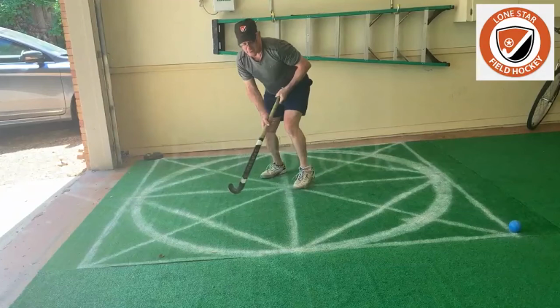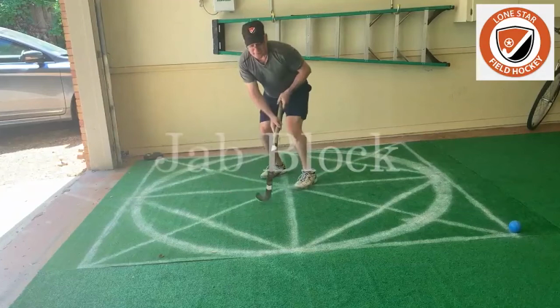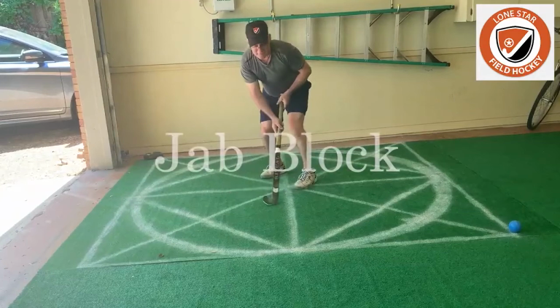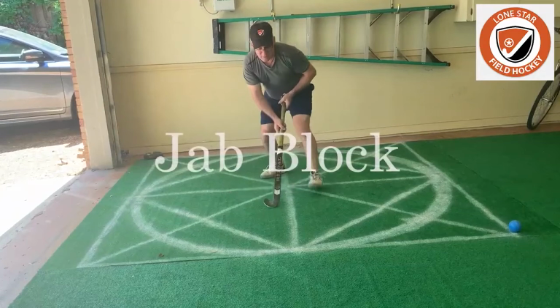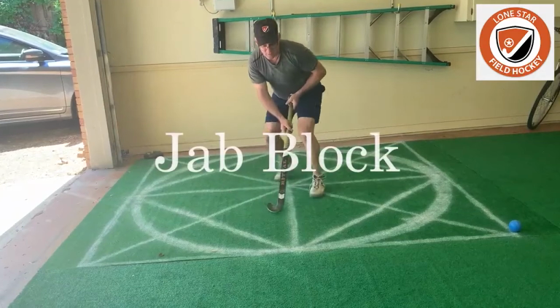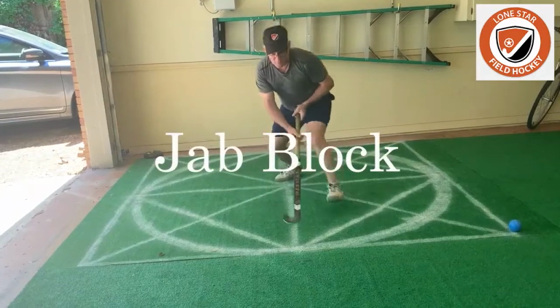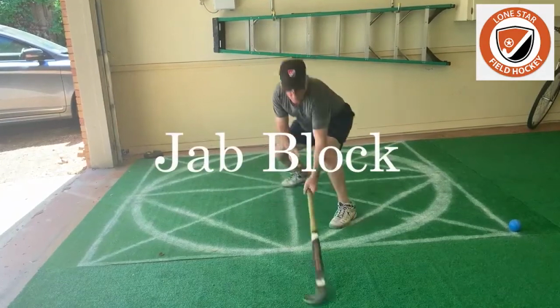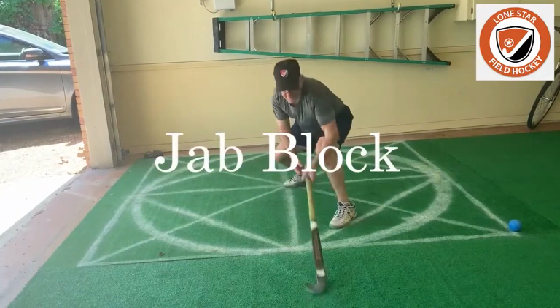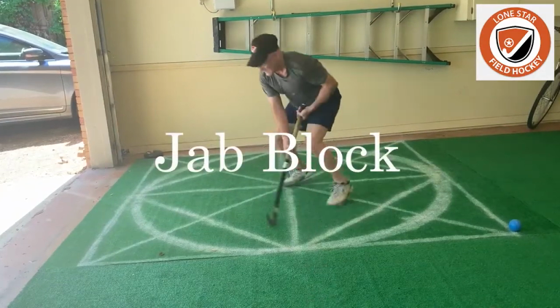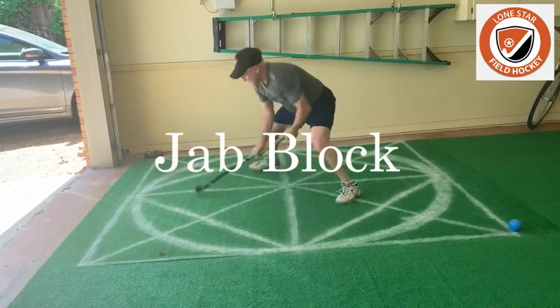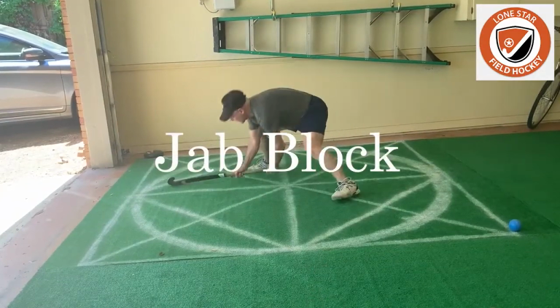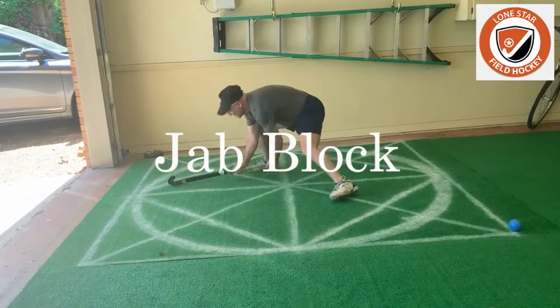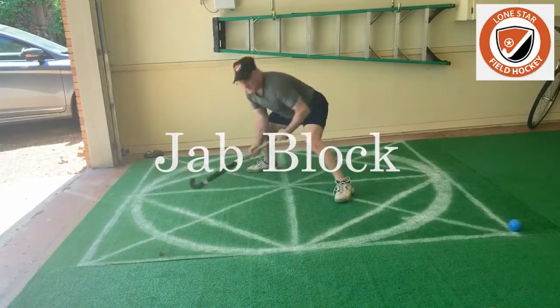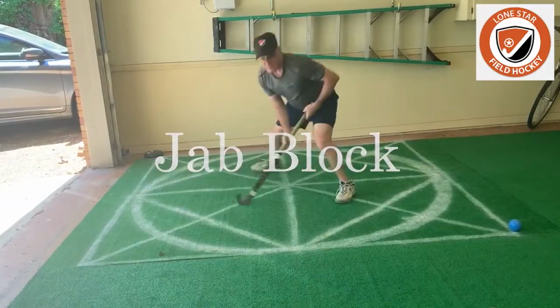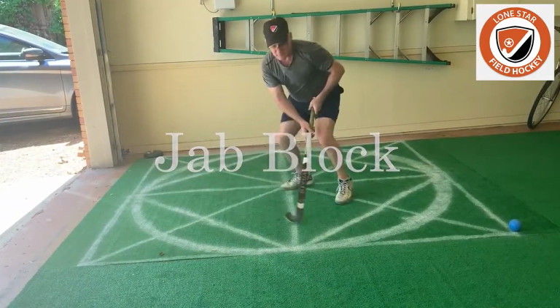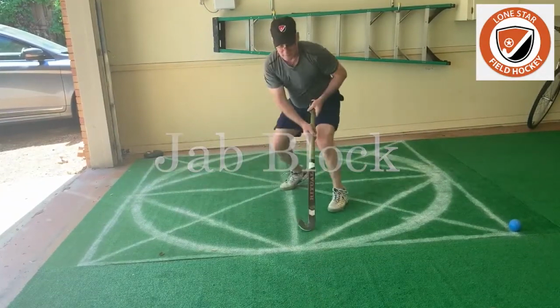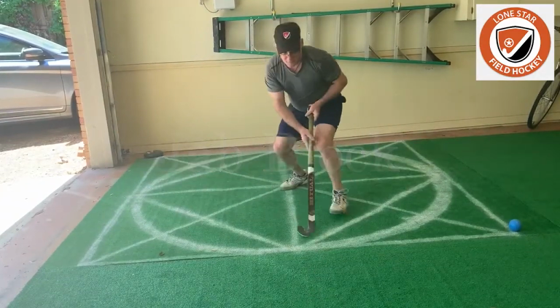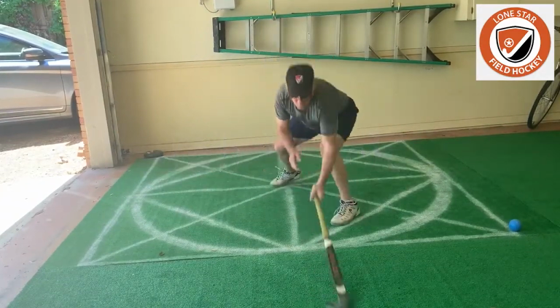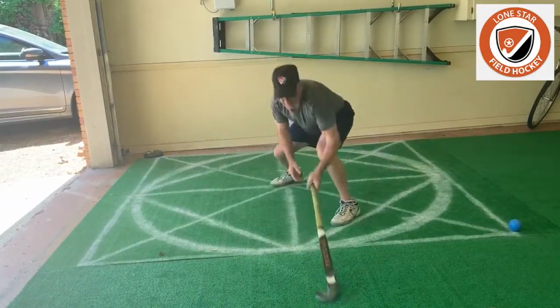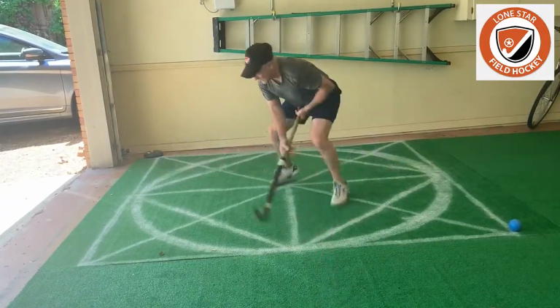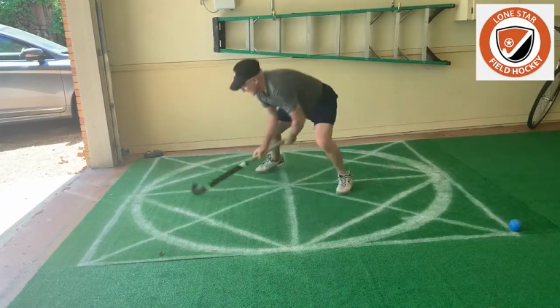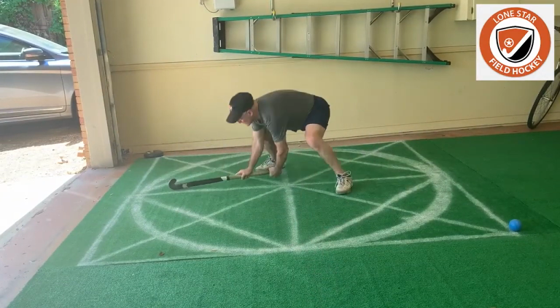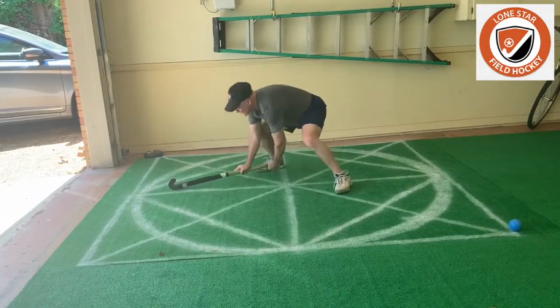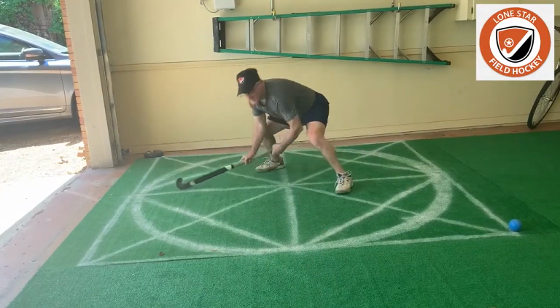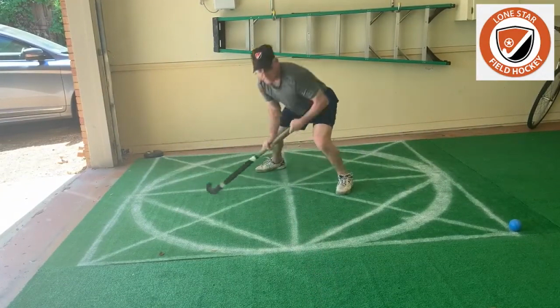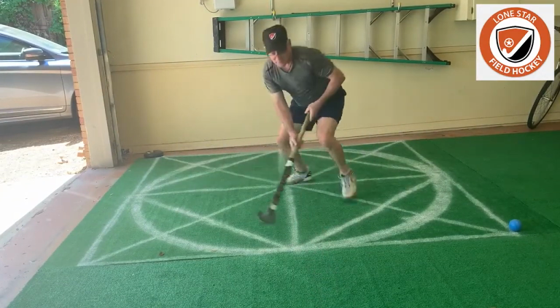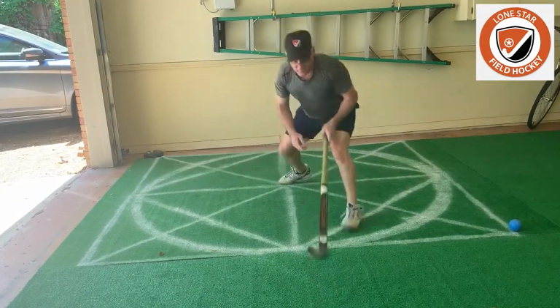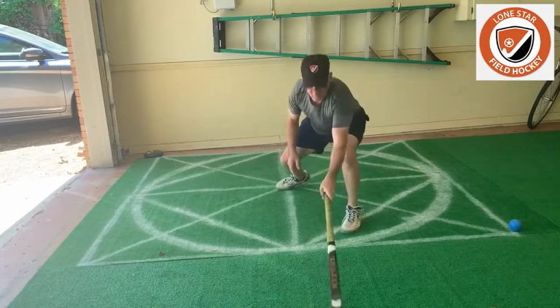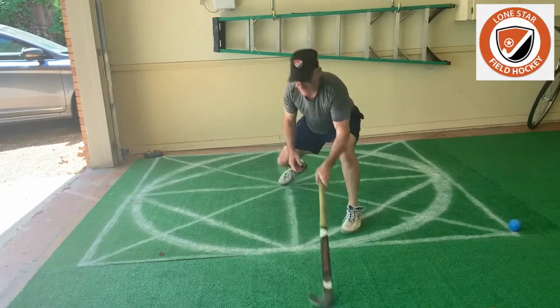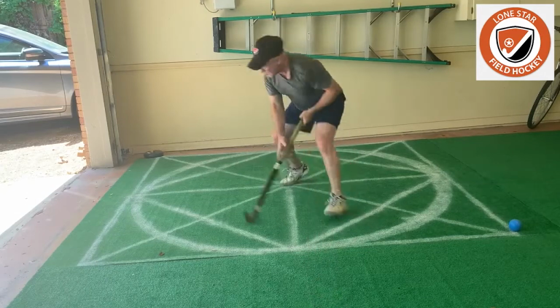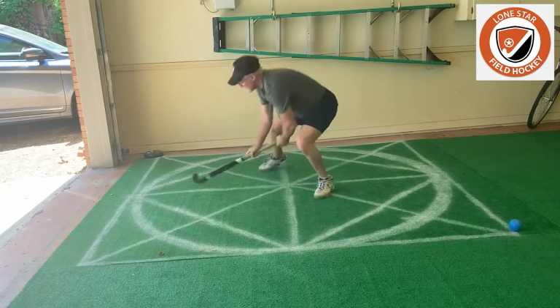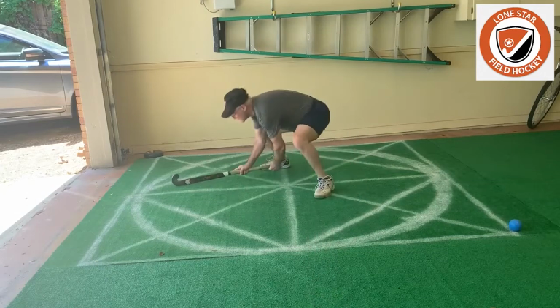Little step. One, two. One, two. One, two.